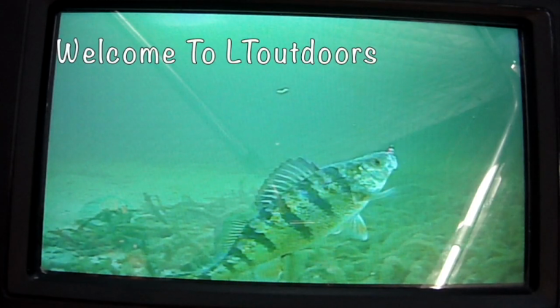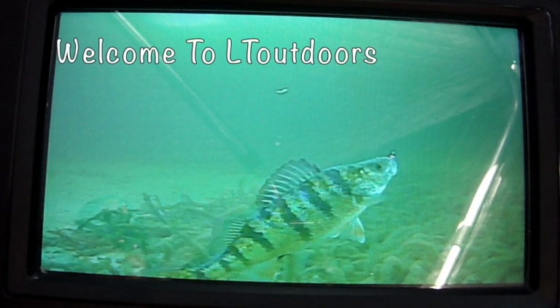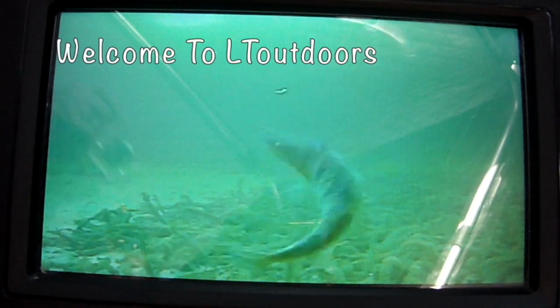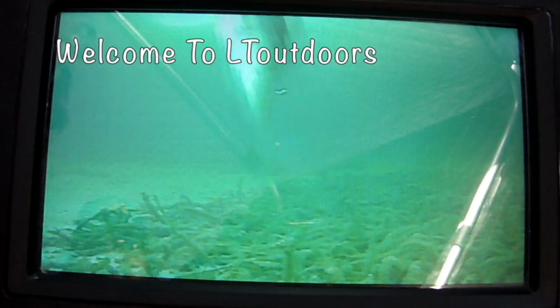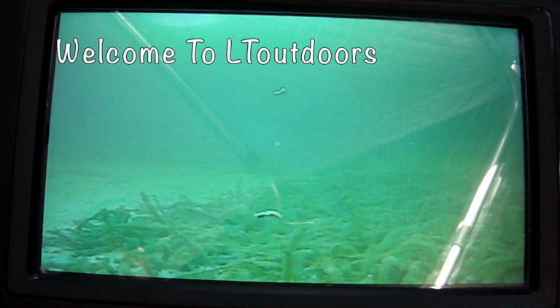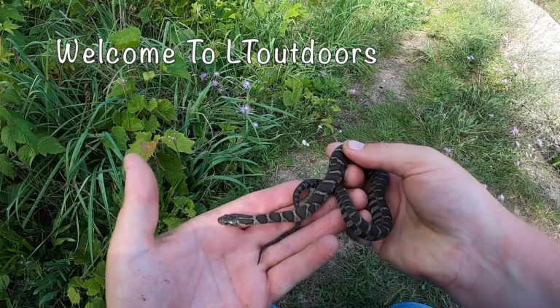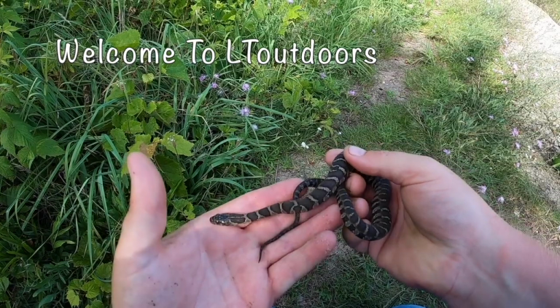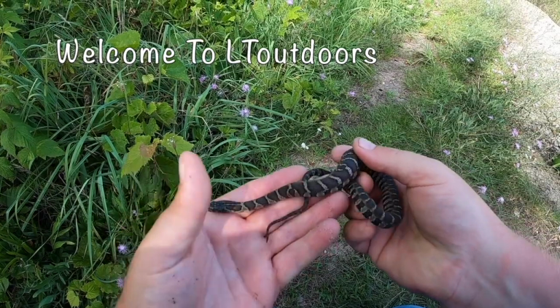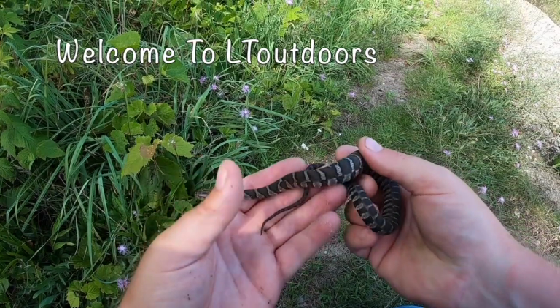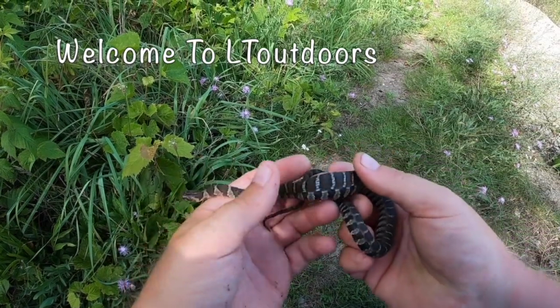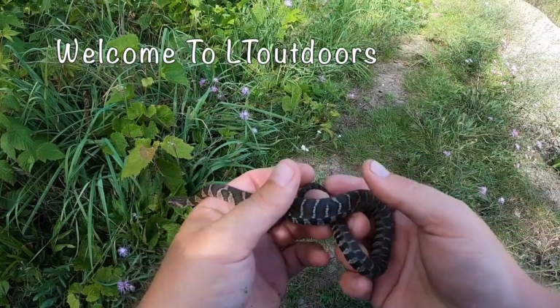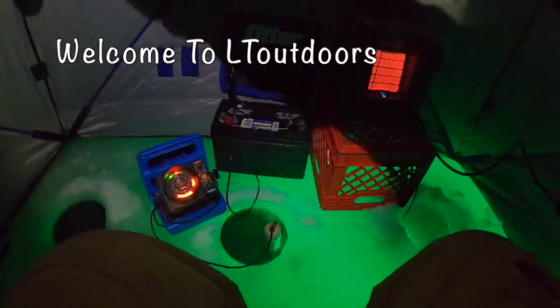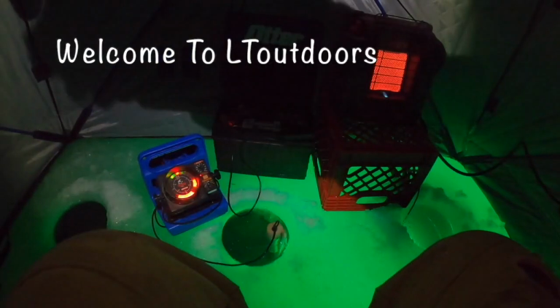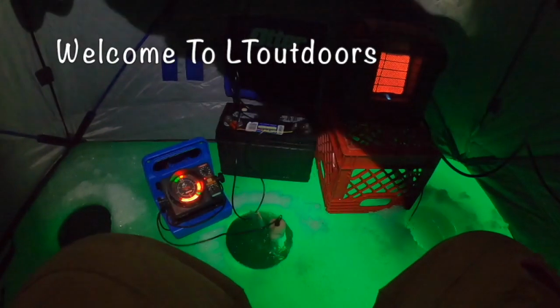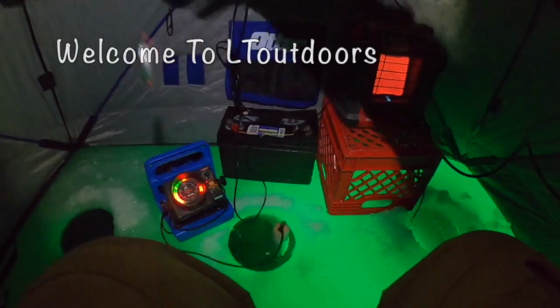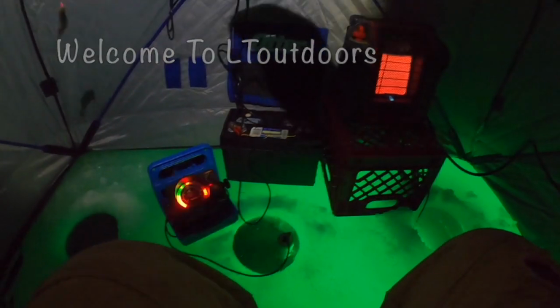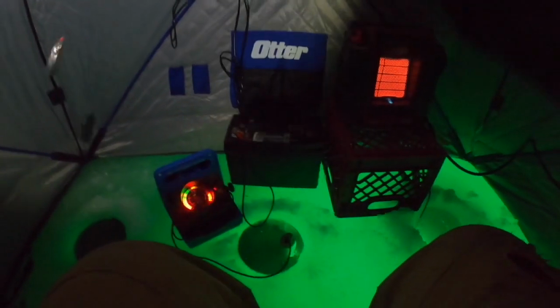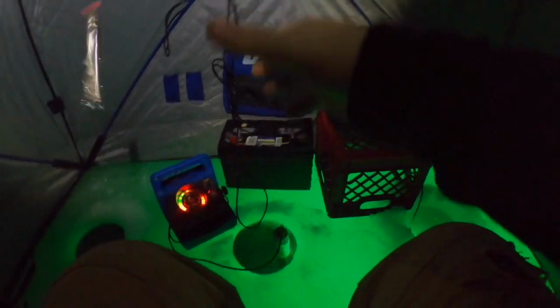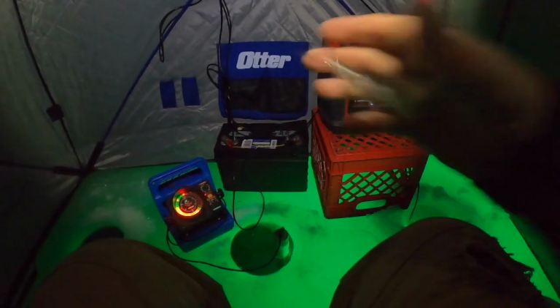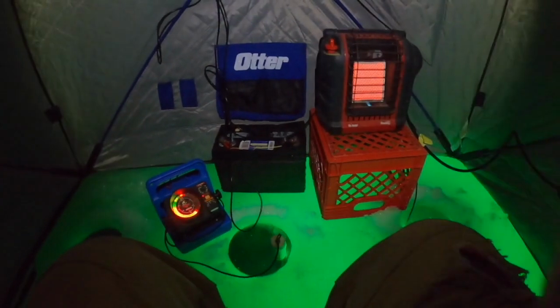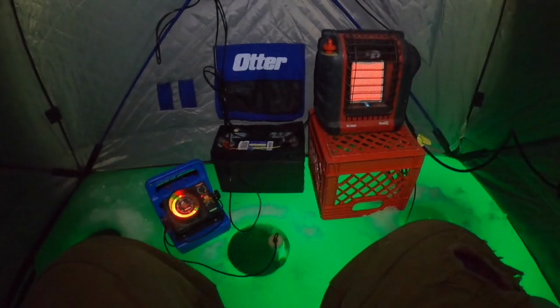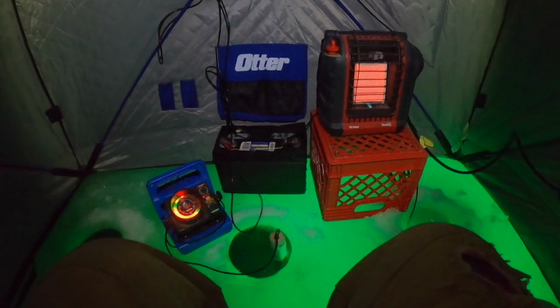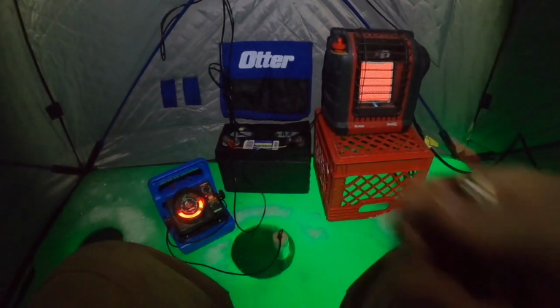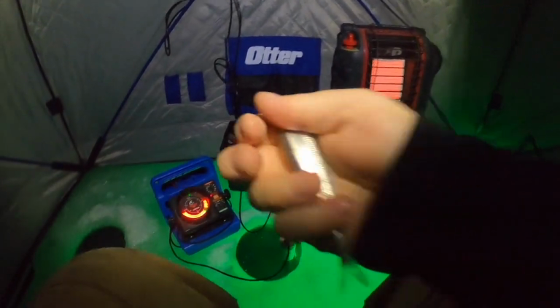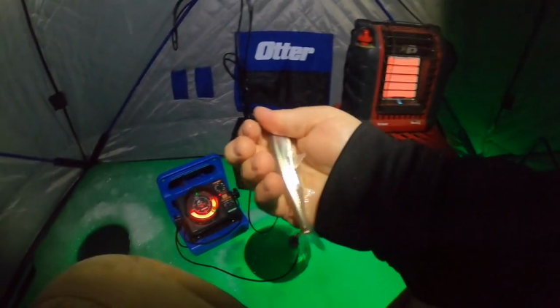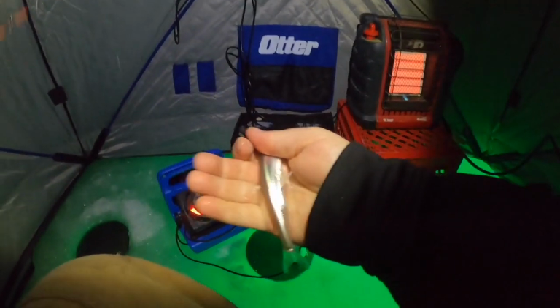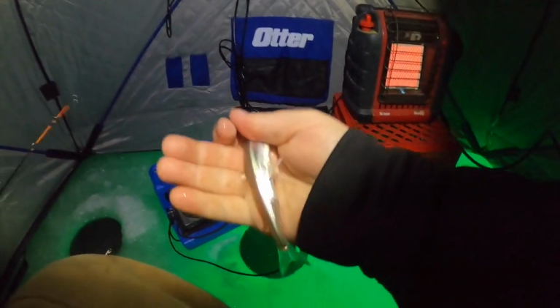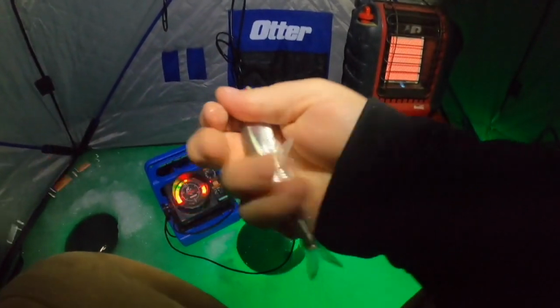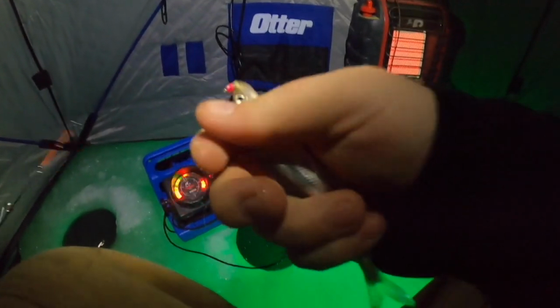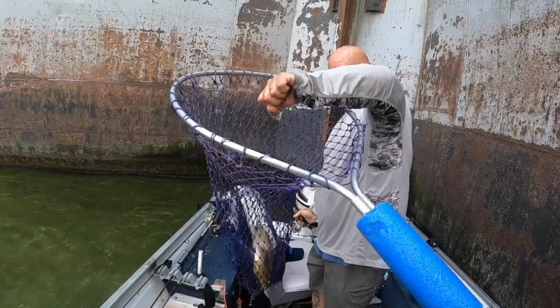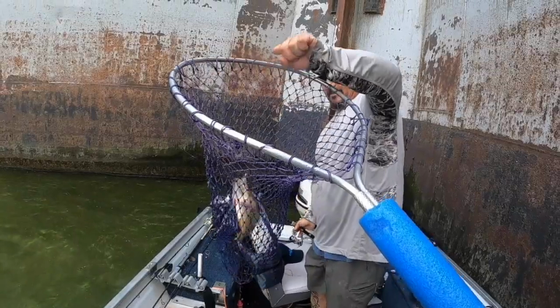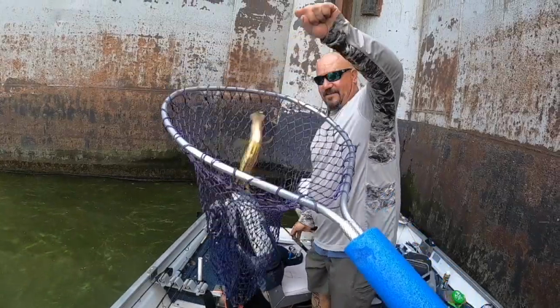Welcome to LT Outdoors, the channel with everything the outdoor world has to offer.